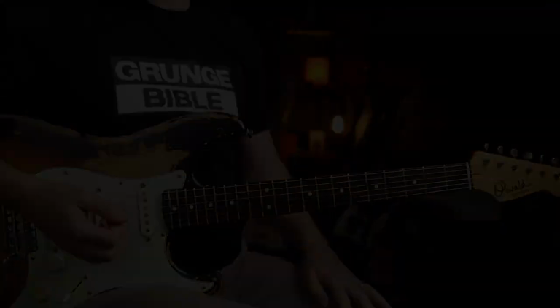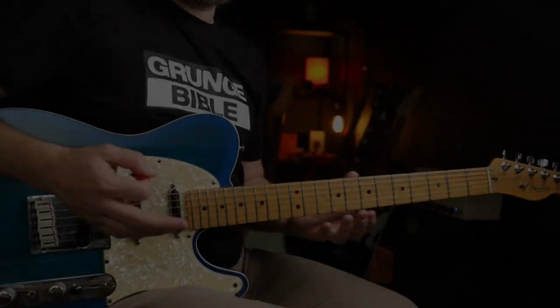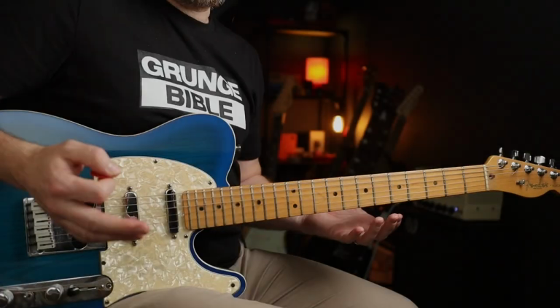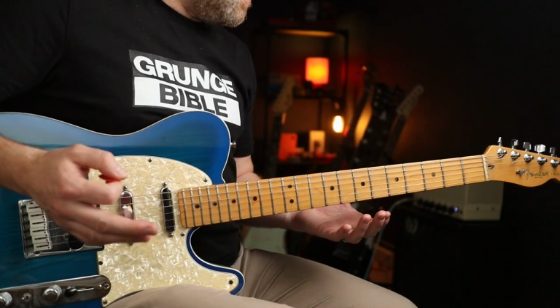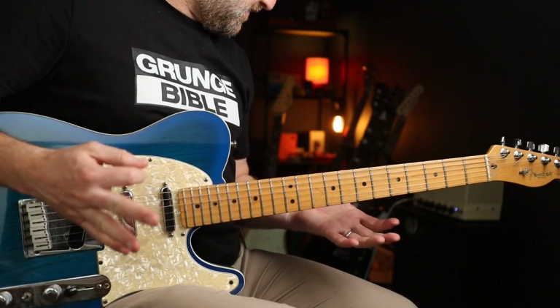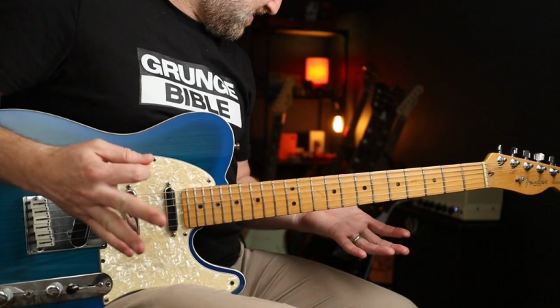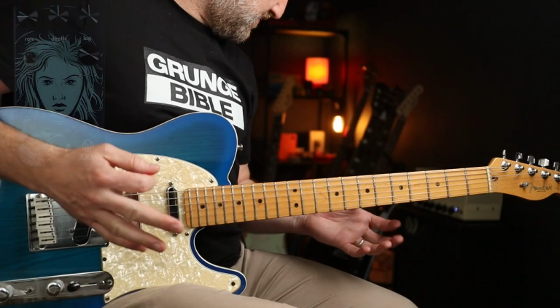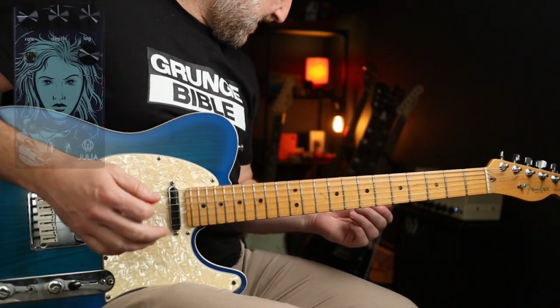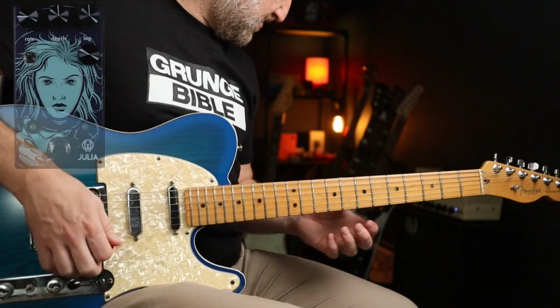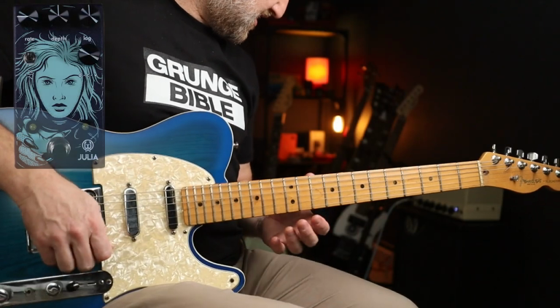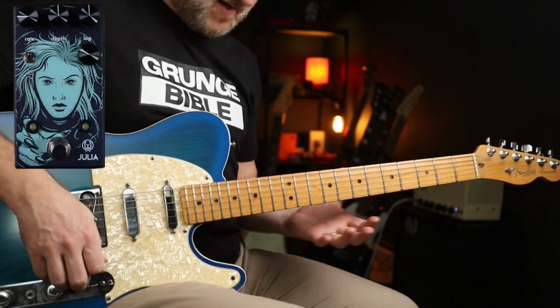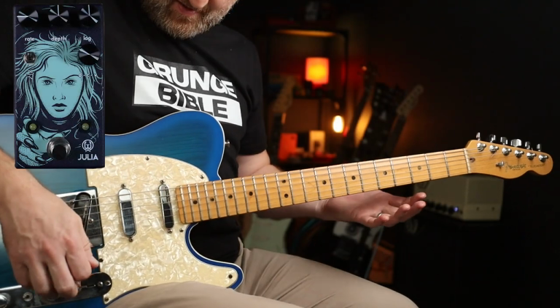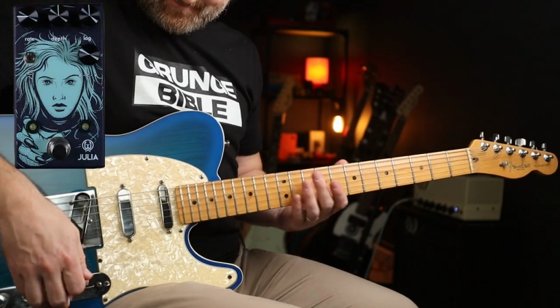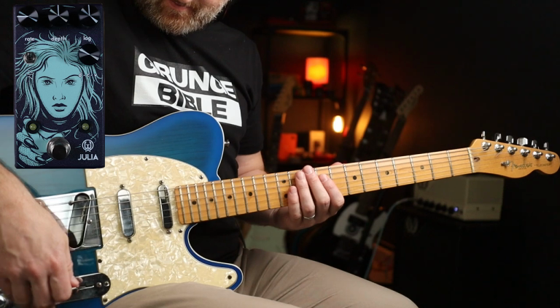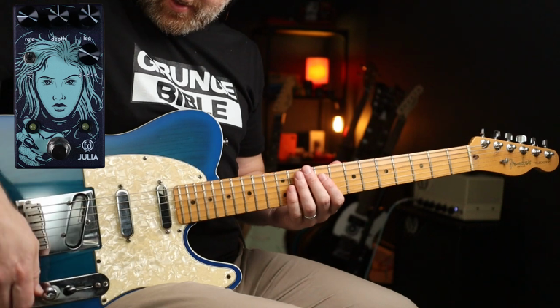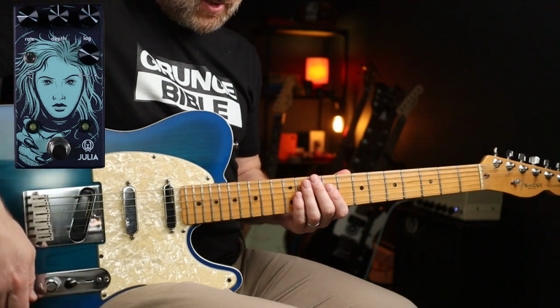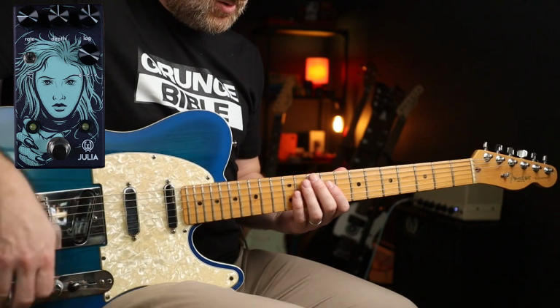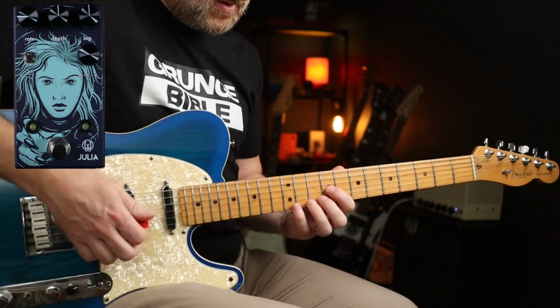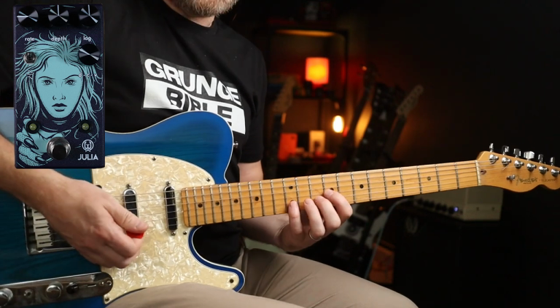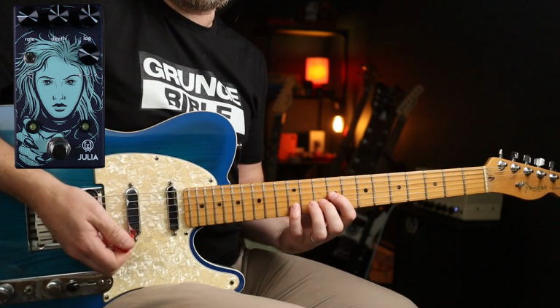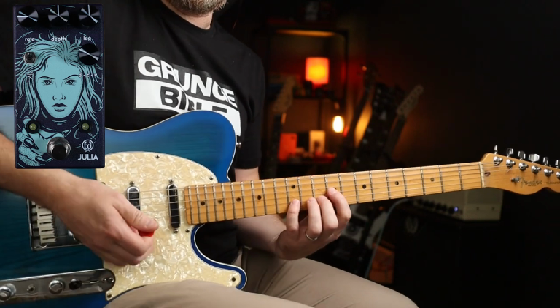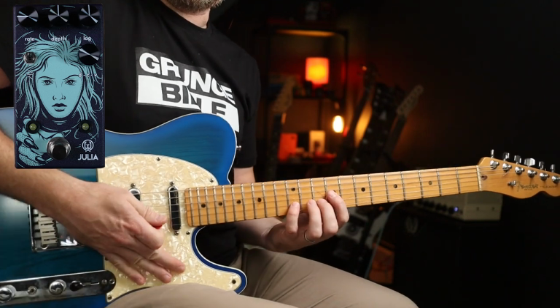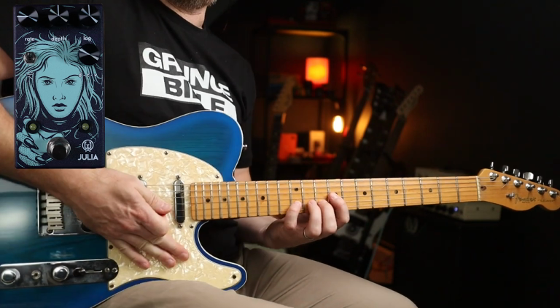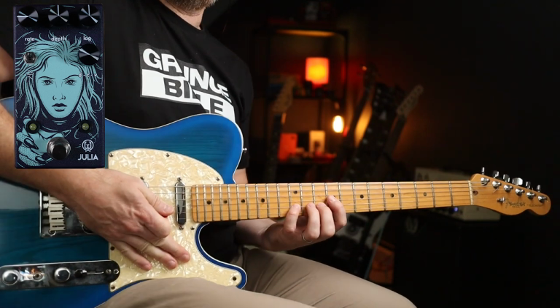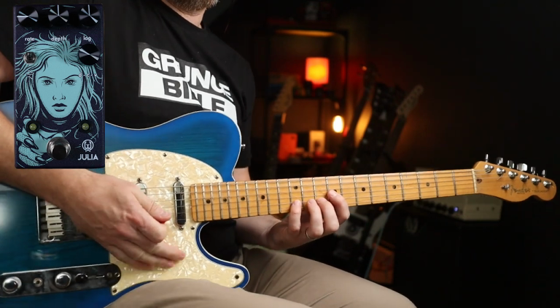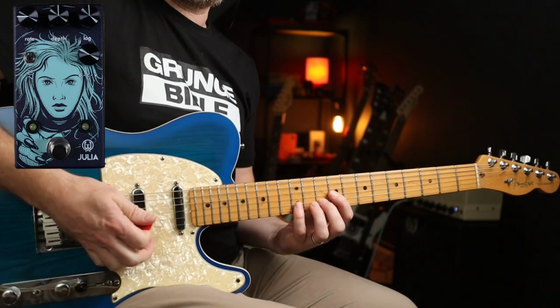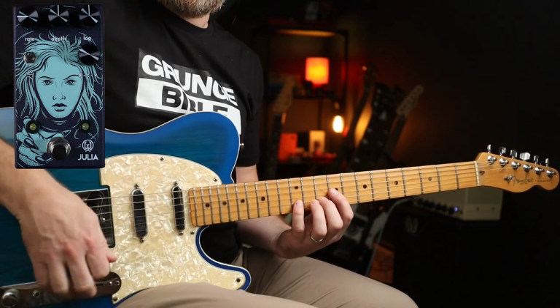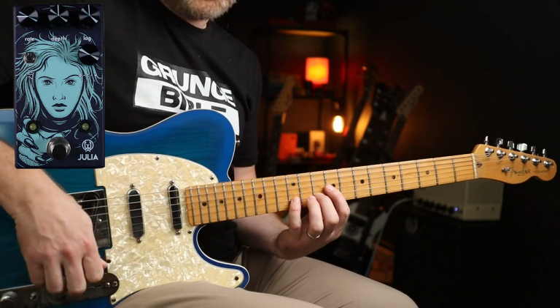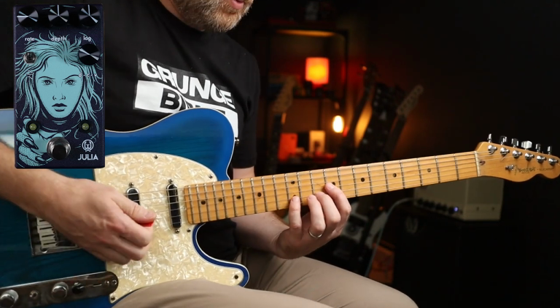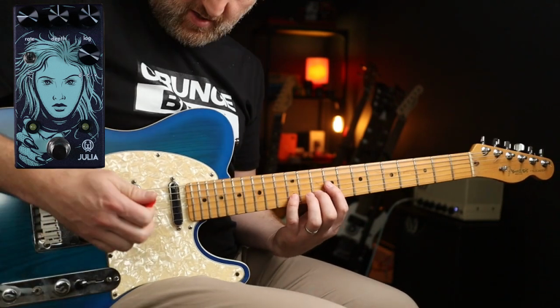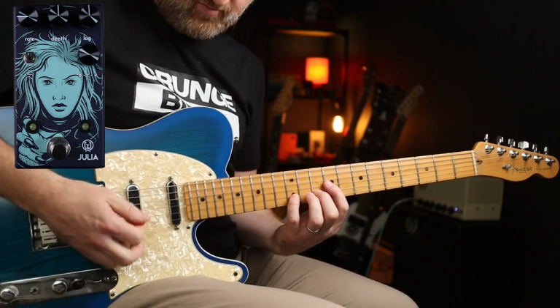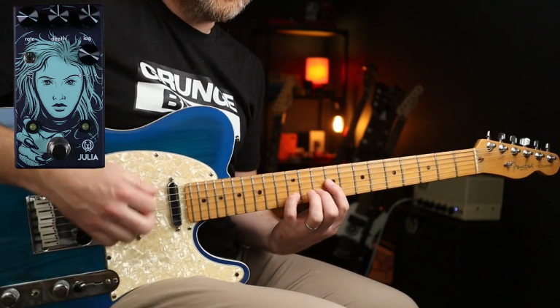Awesome — everything in the middle apart from the rate, which I've notched back a bit. Let's do a little bit of delay action — you've got some U2 I Will Follow.